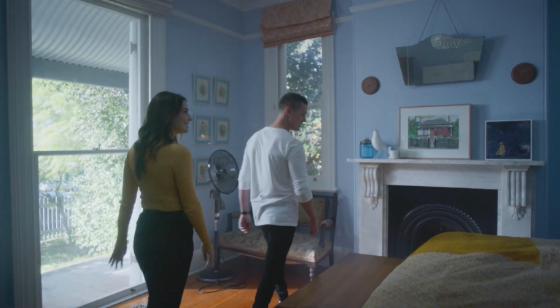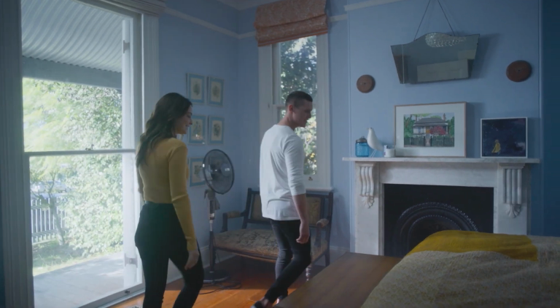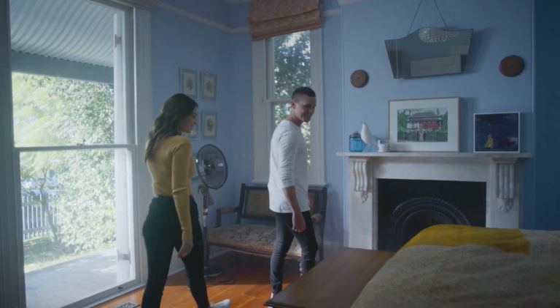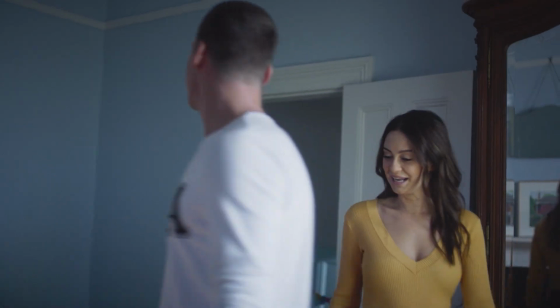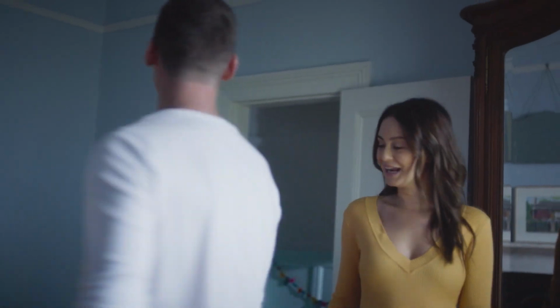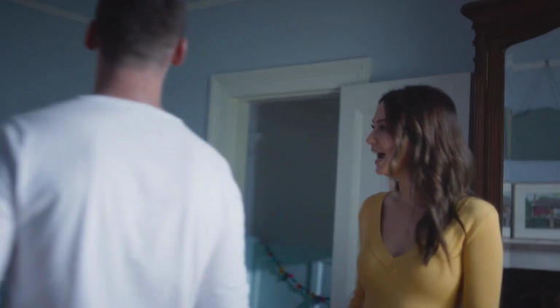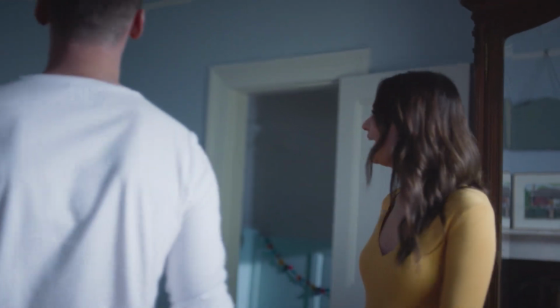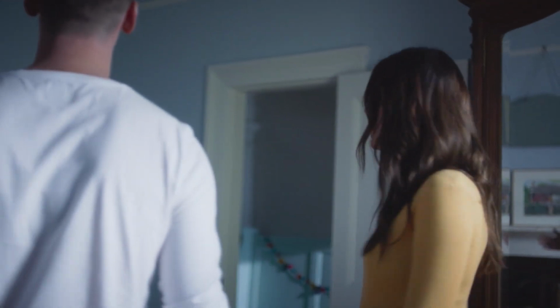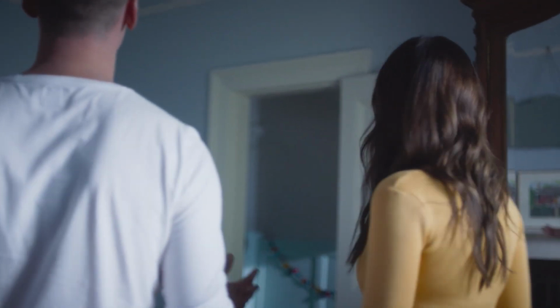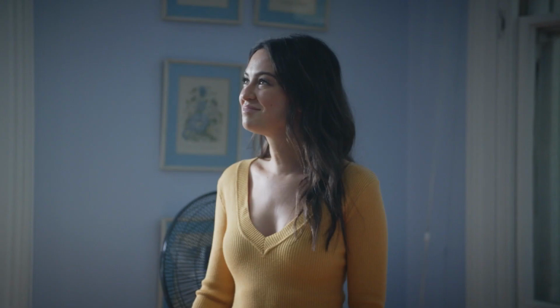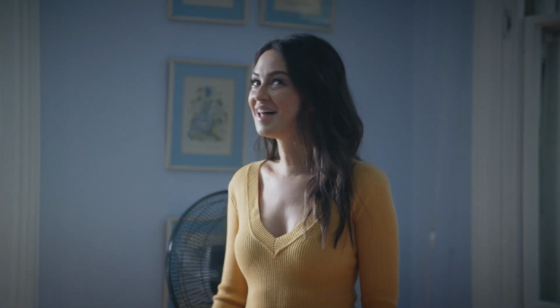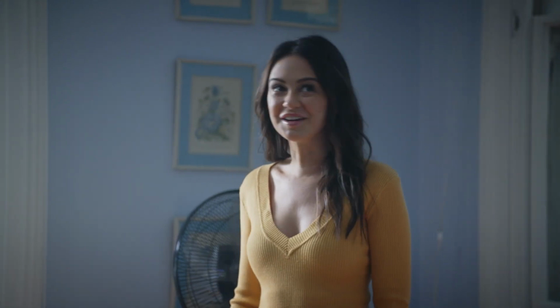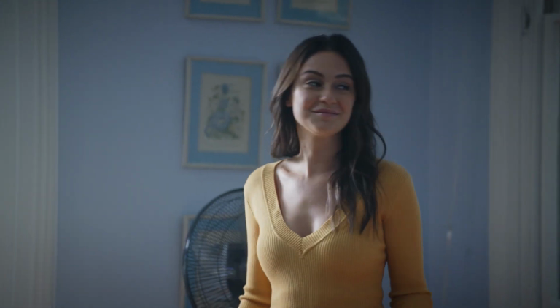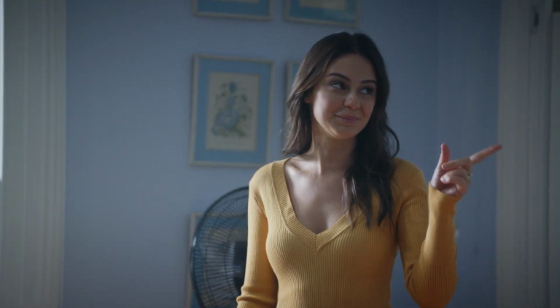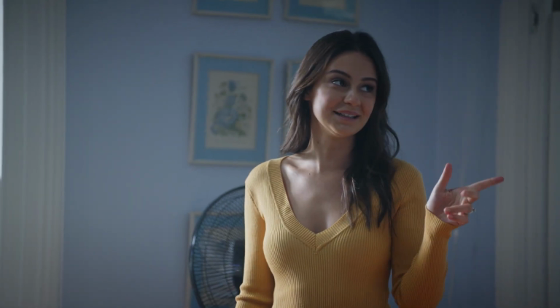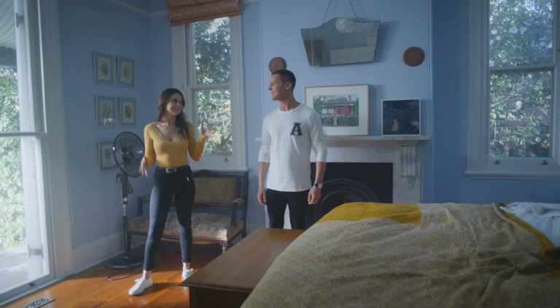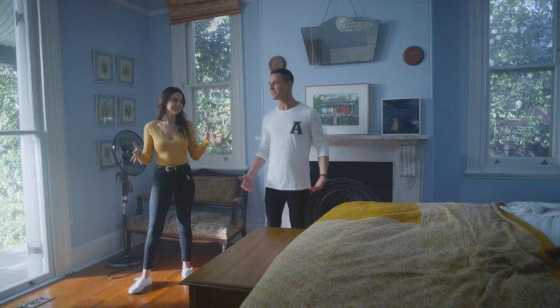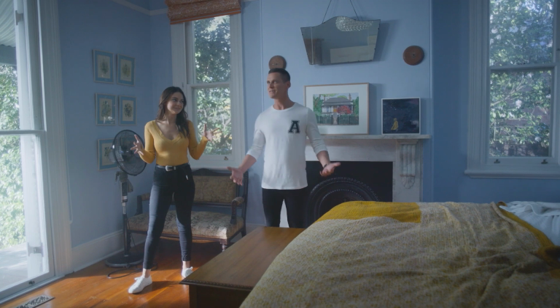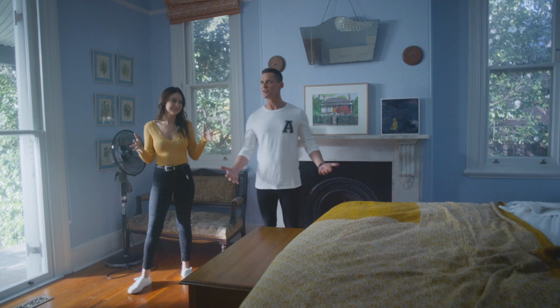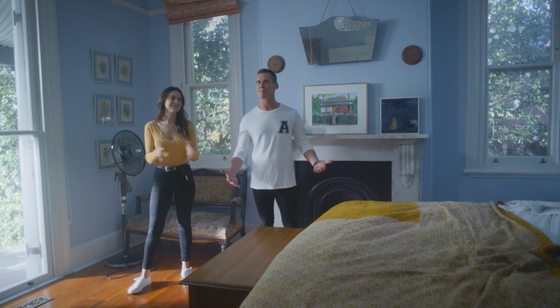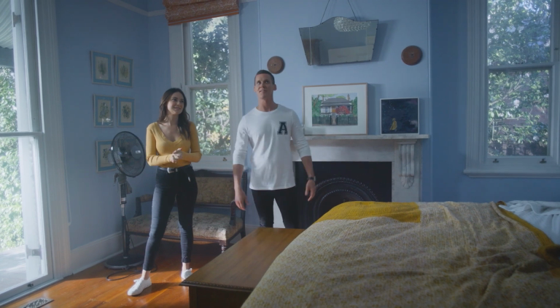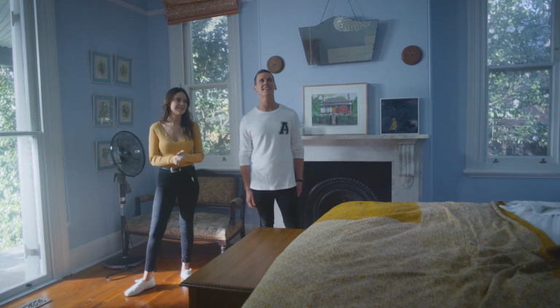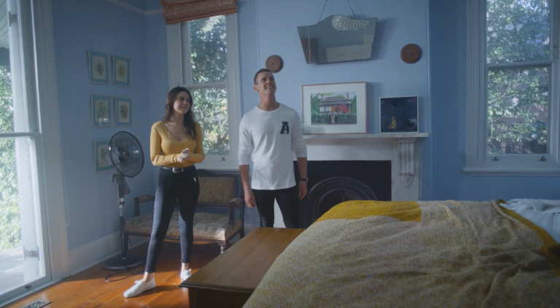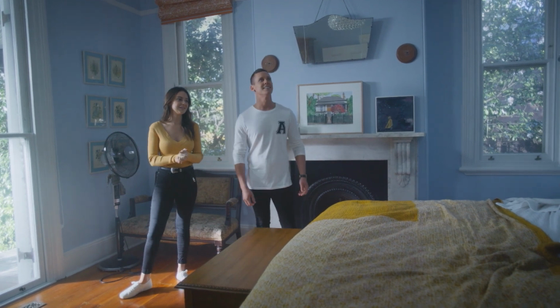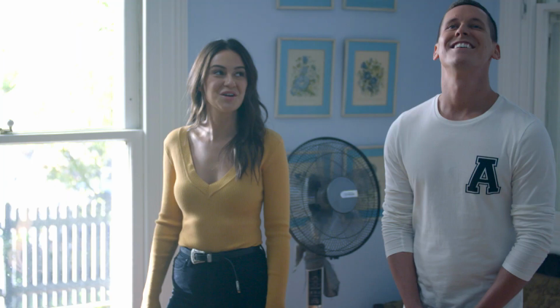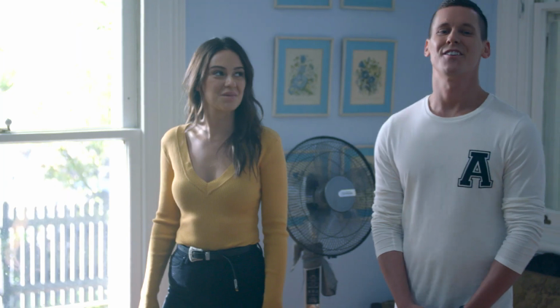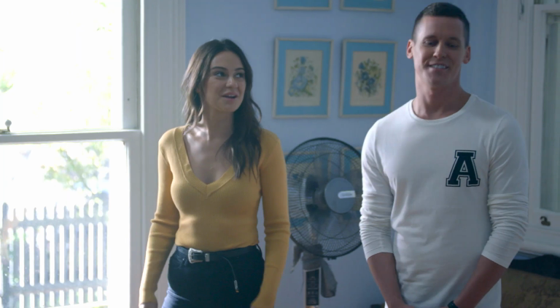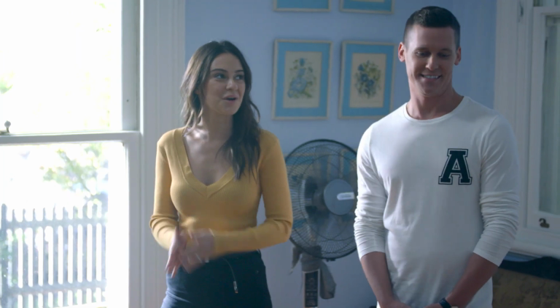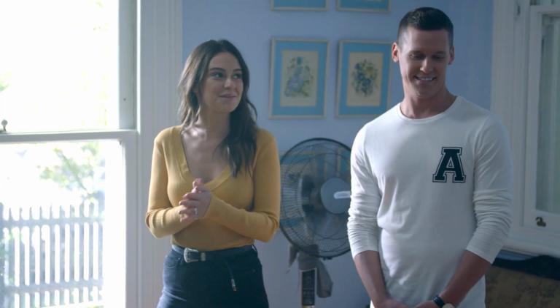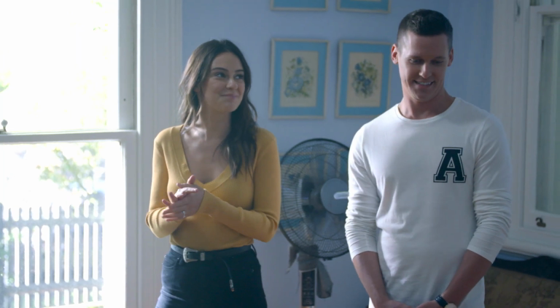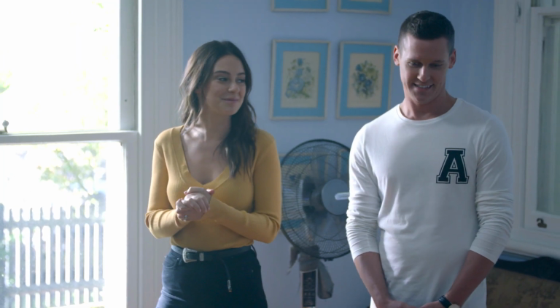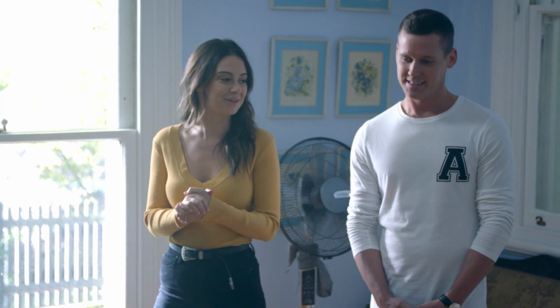Look at this baby blue beauty. Love it, but it needs a bit of a zhuzh up, I think. Definitely. But I can work with this baby blue.